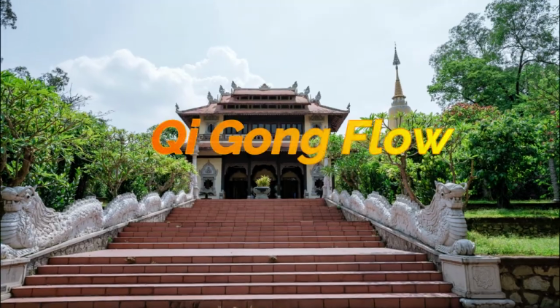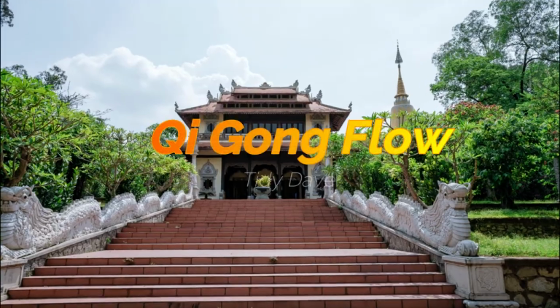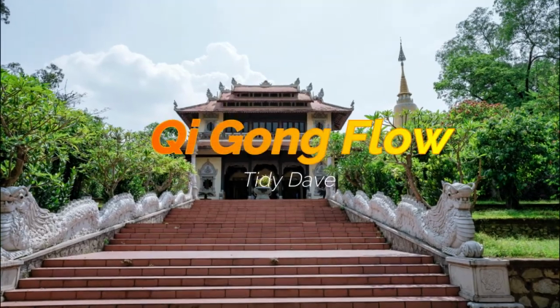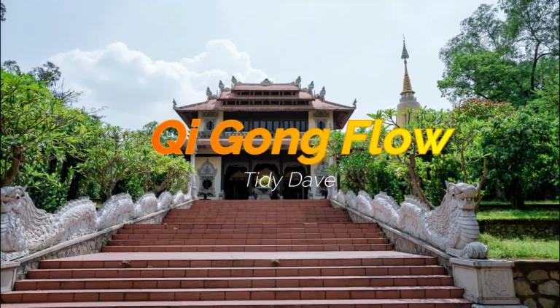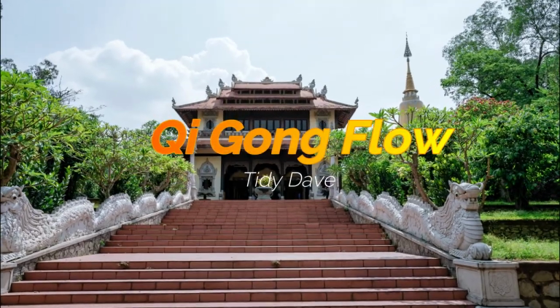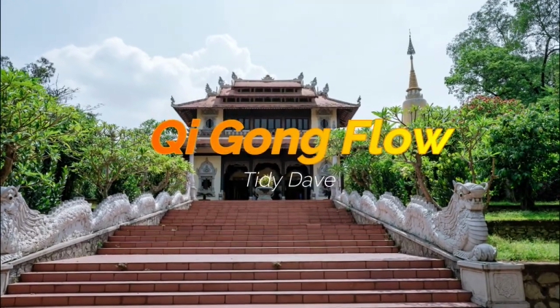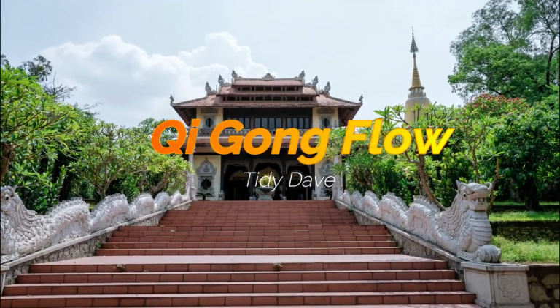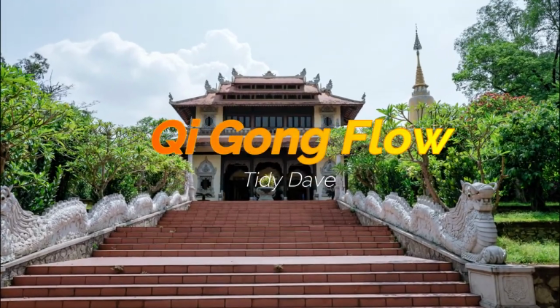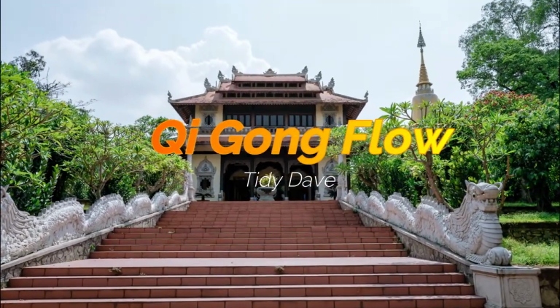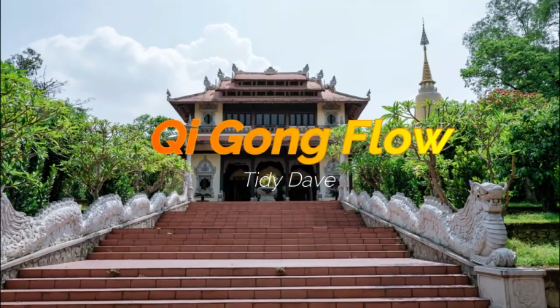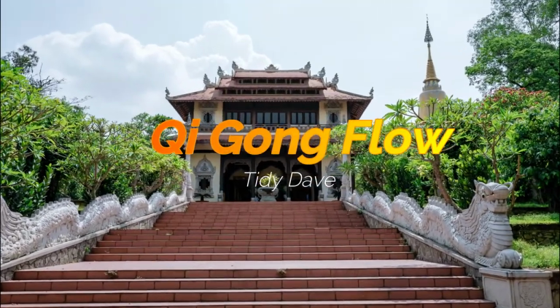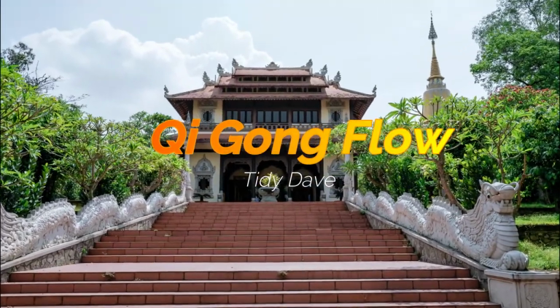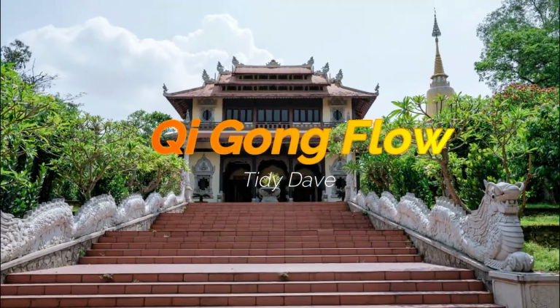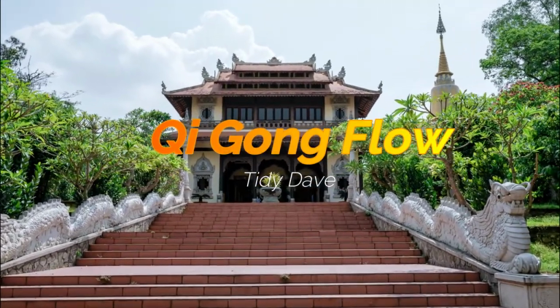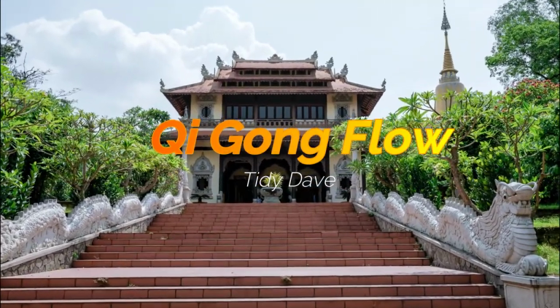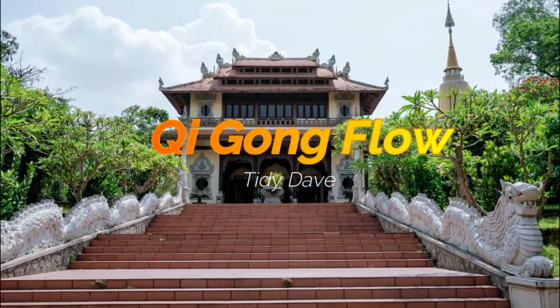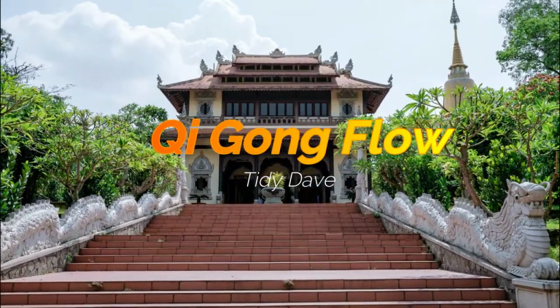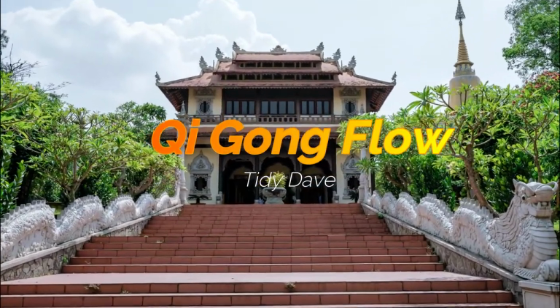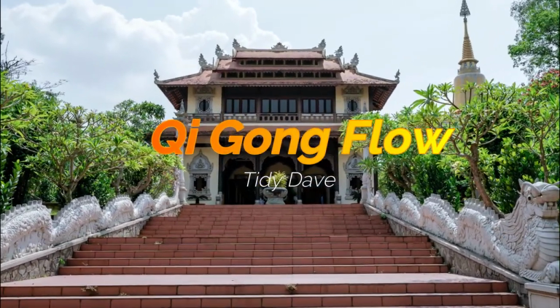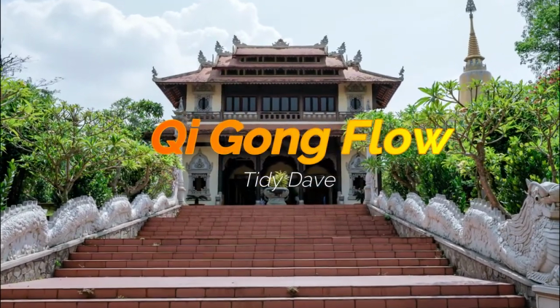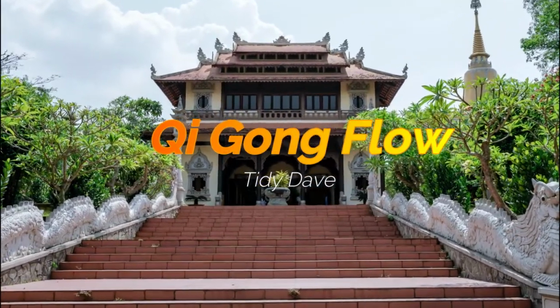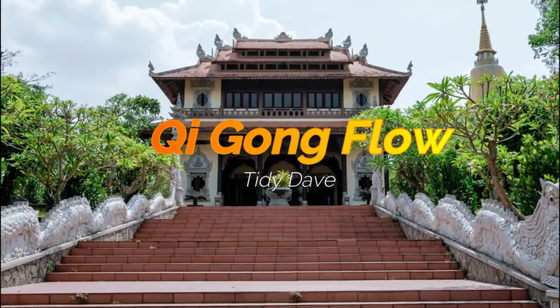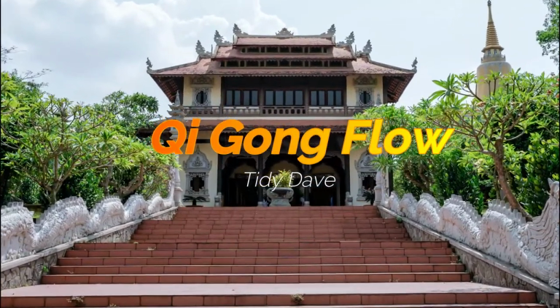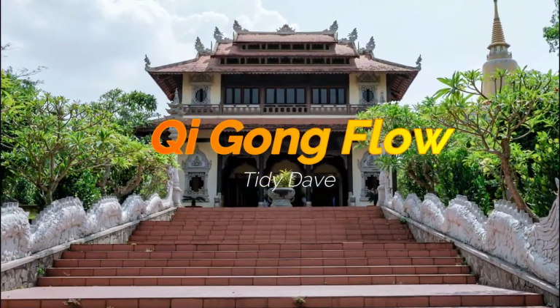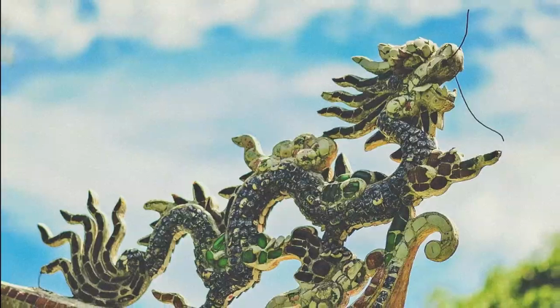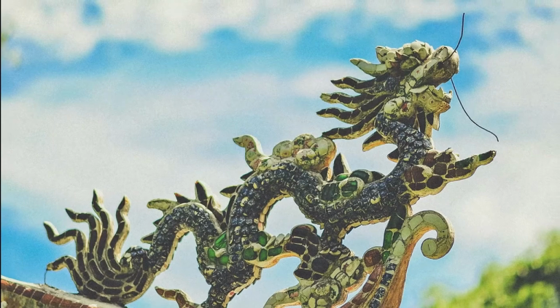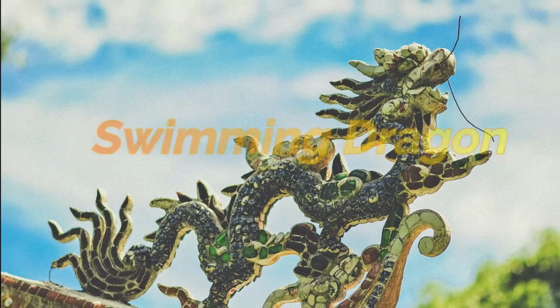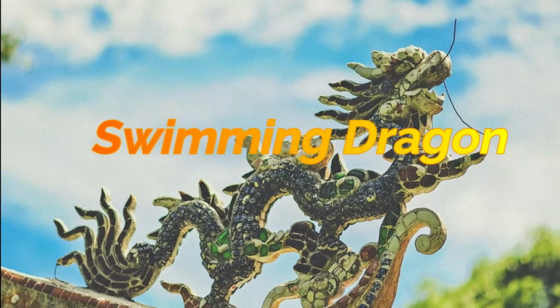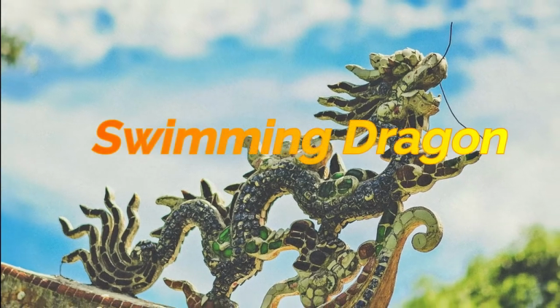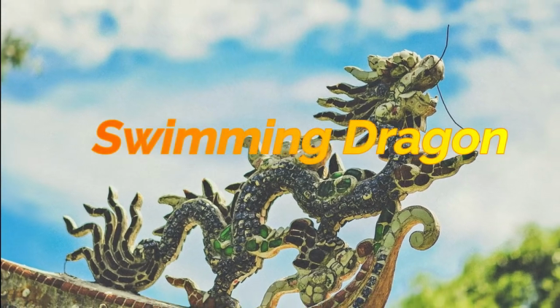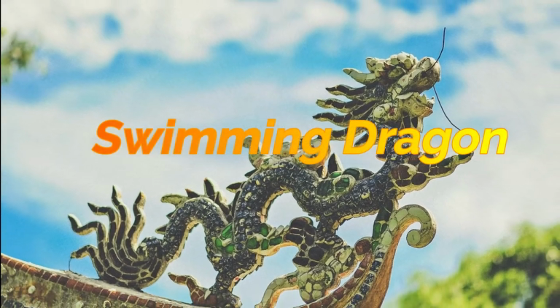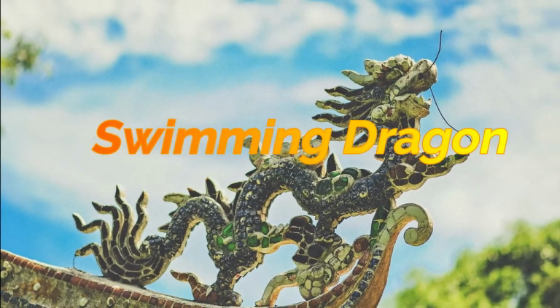Welcome to today's Qigong Flow. We will be doing a movement called the Swimming Dragon.